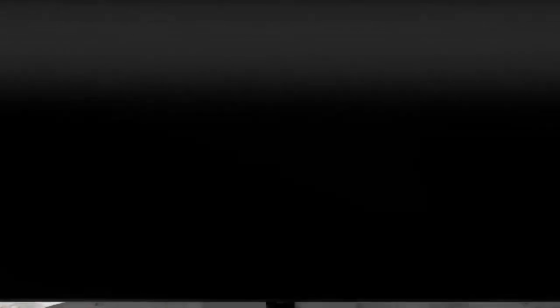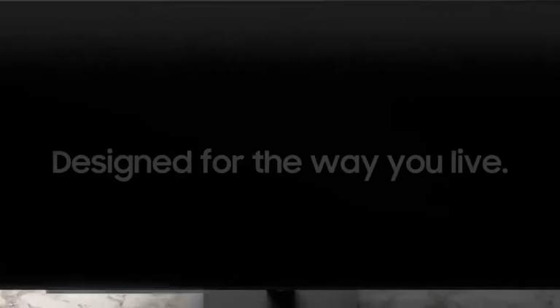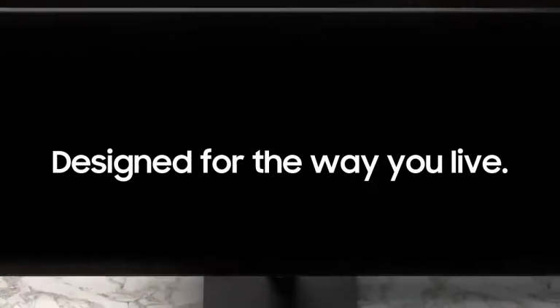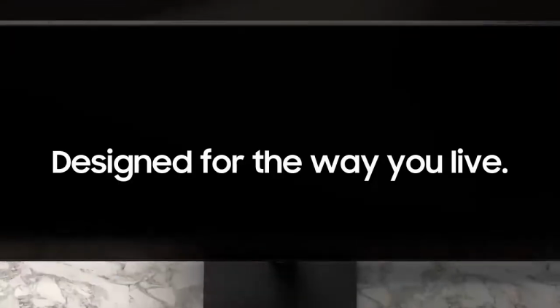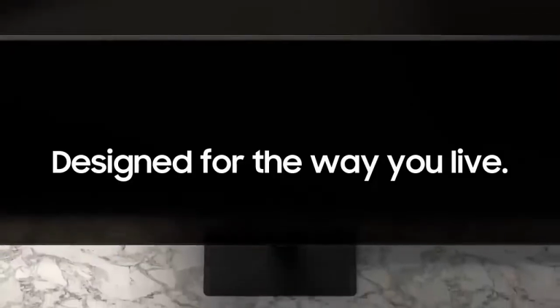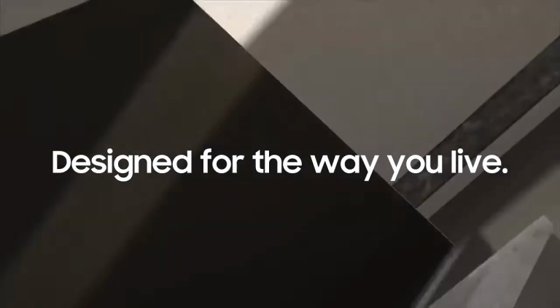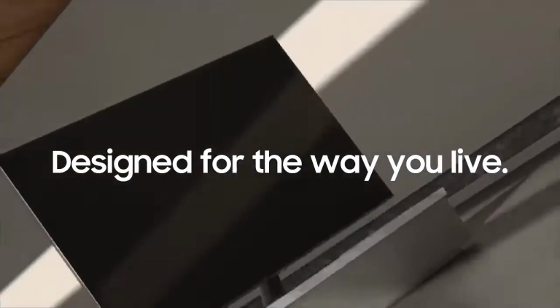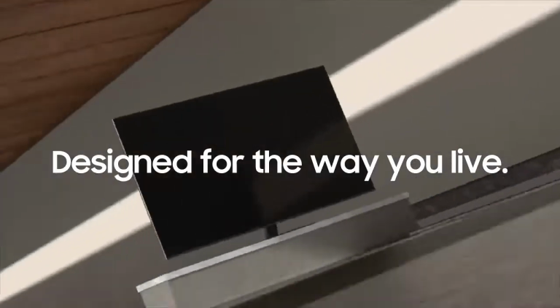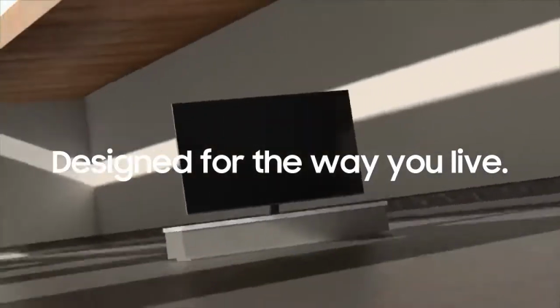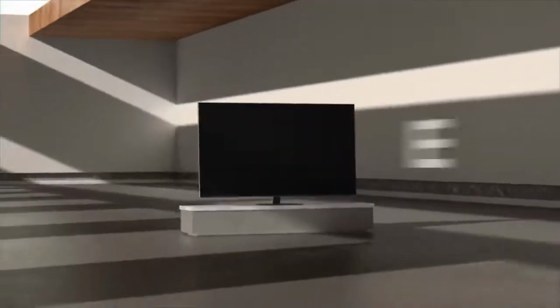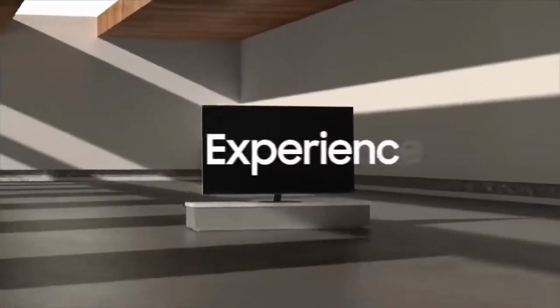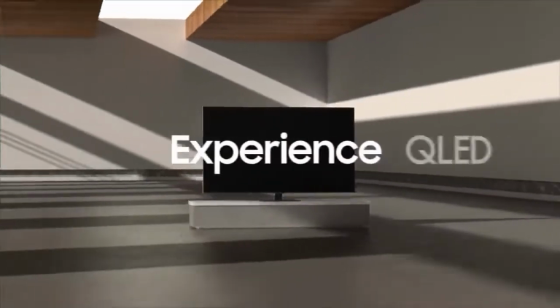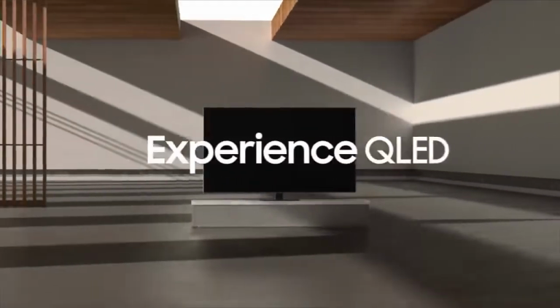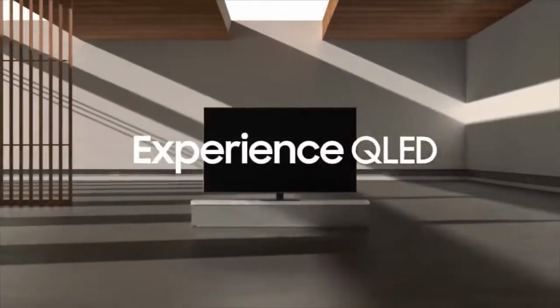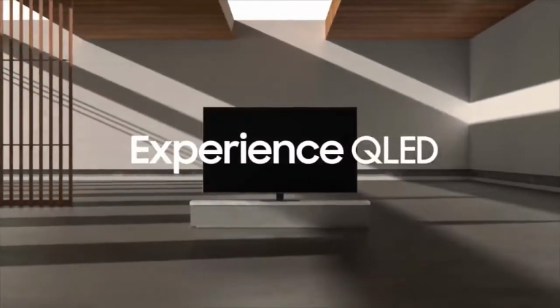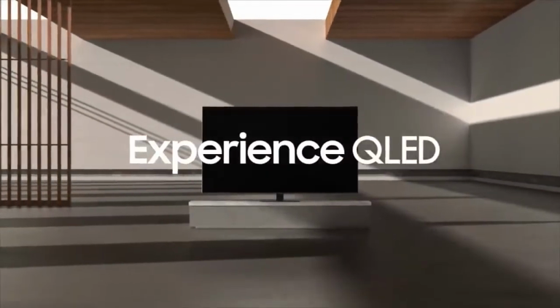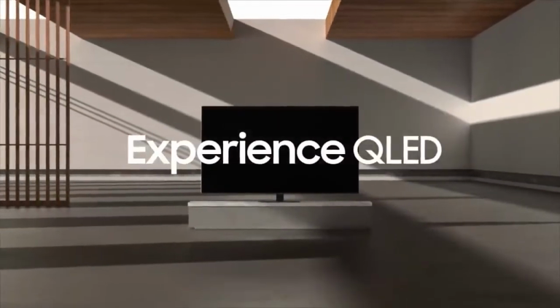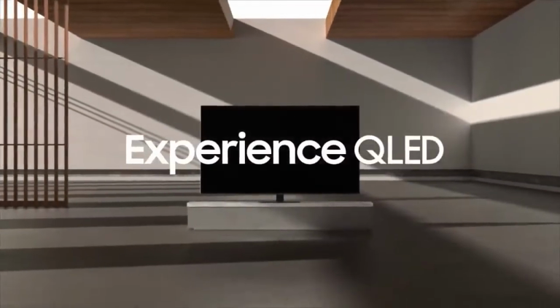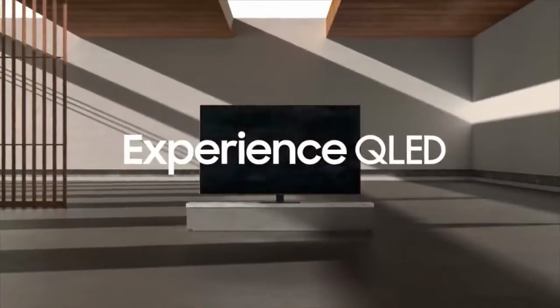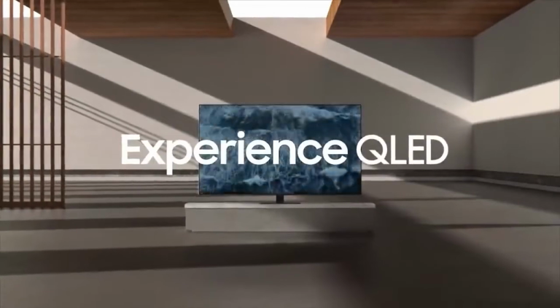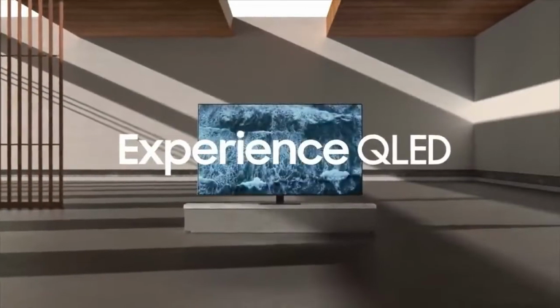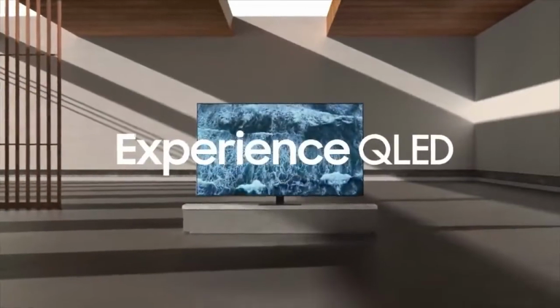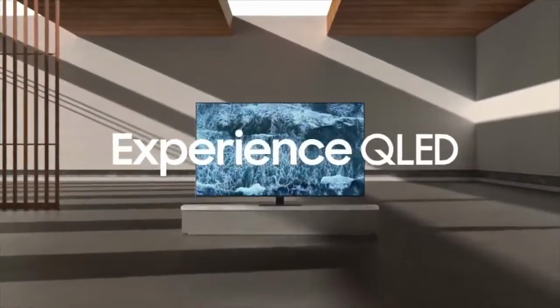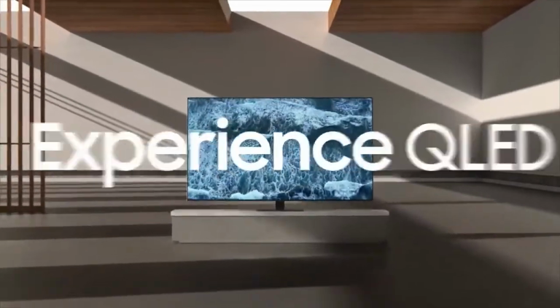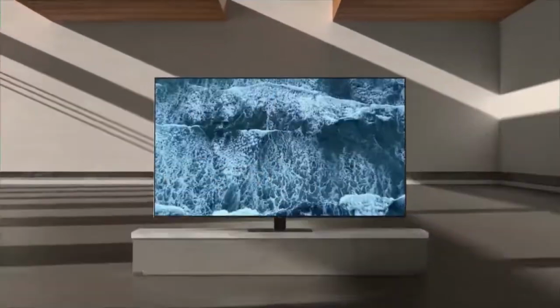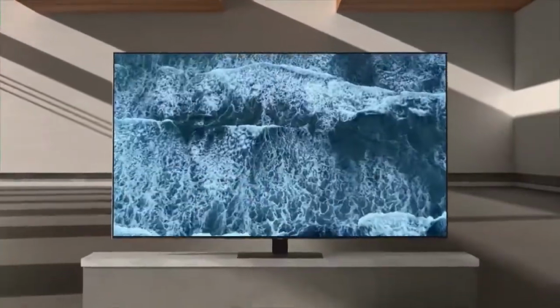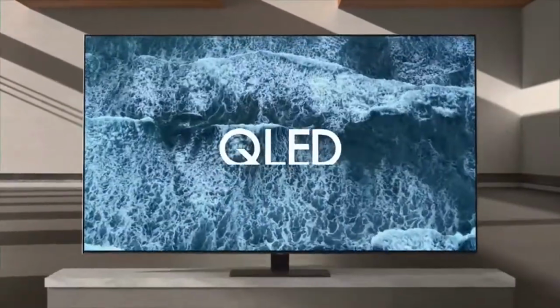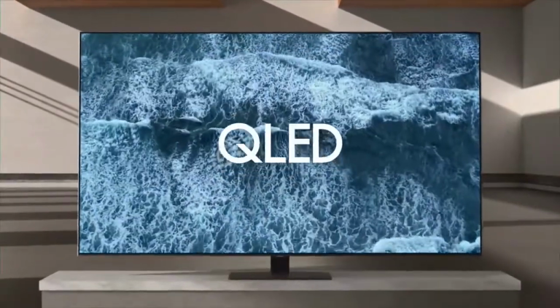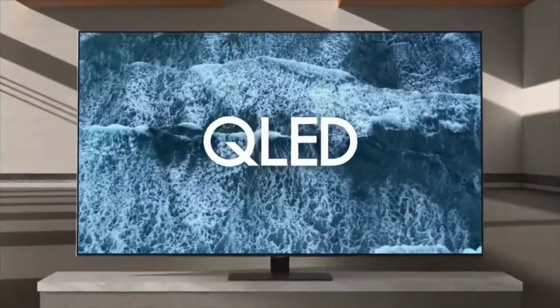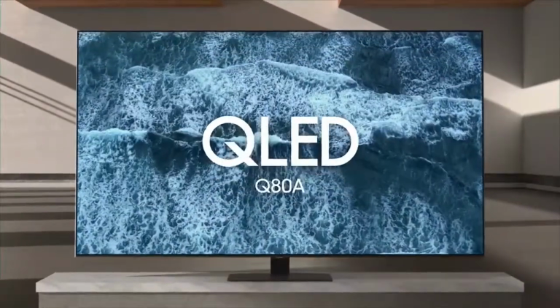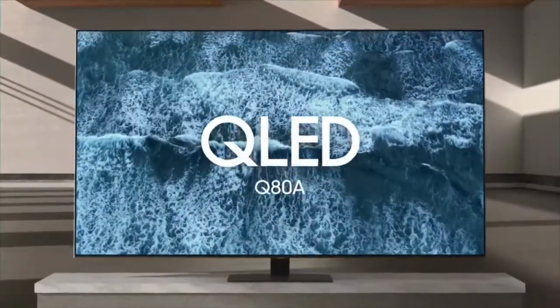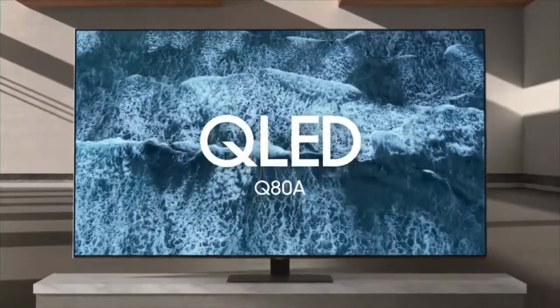Designed for the way you live, experience high-end QLED. Q80A.